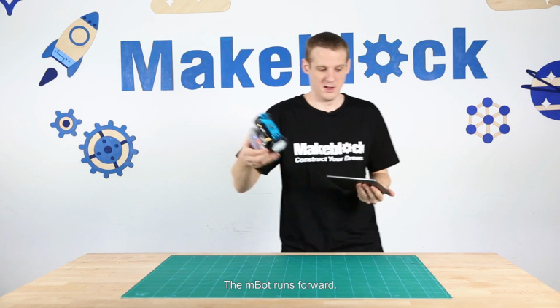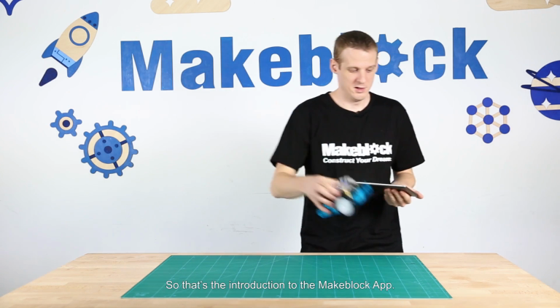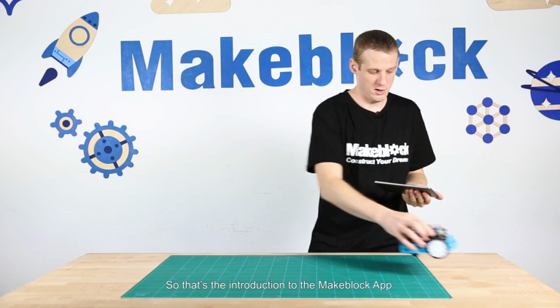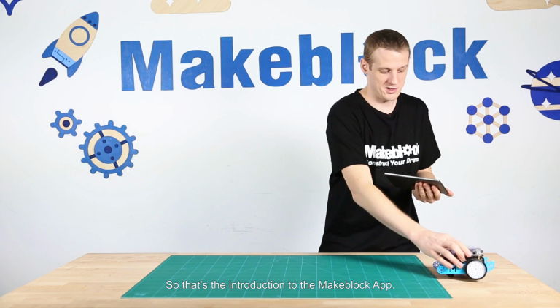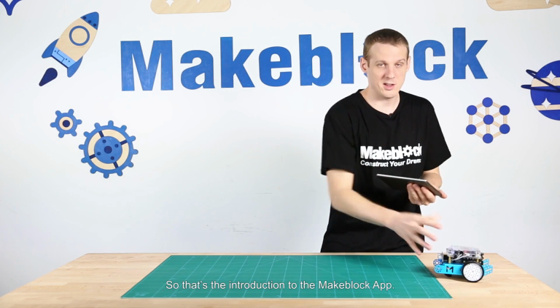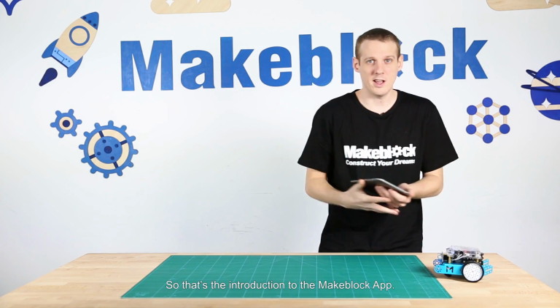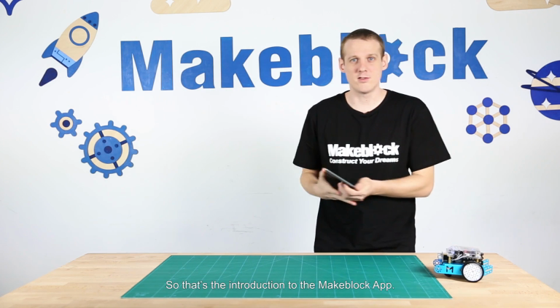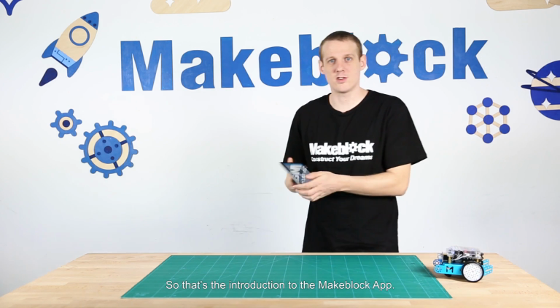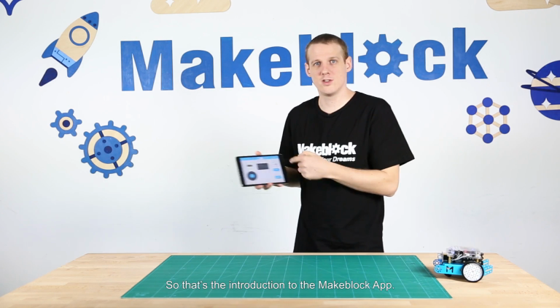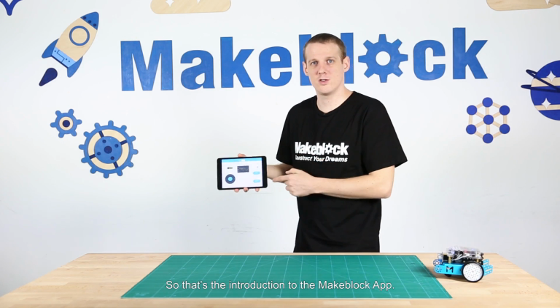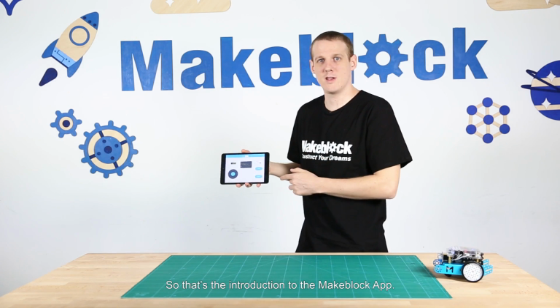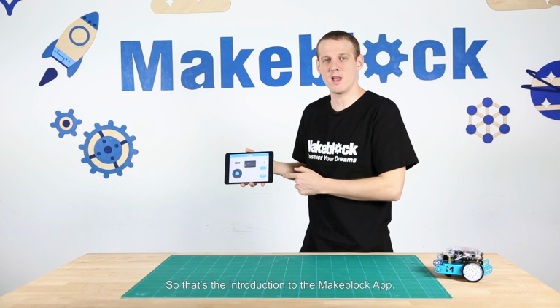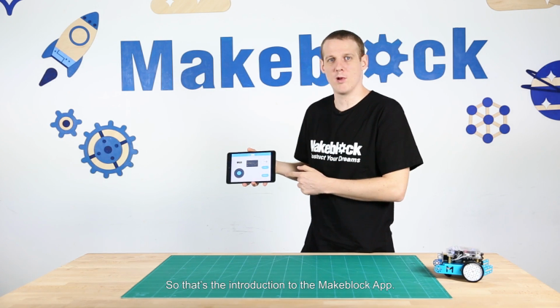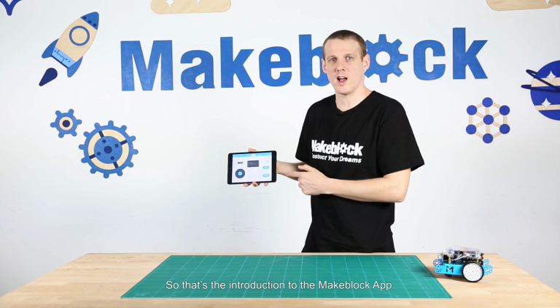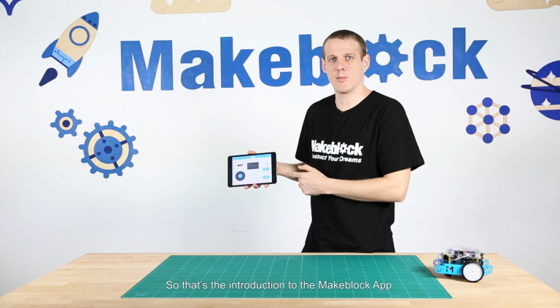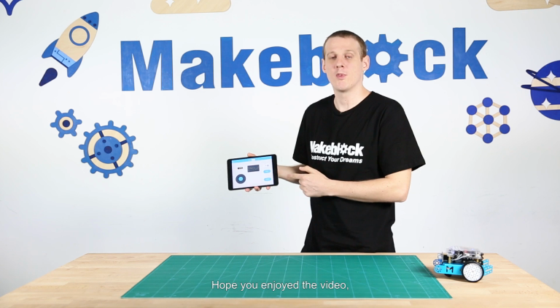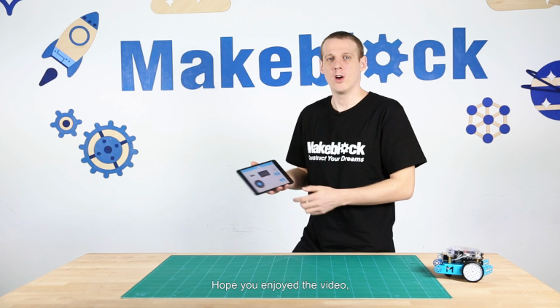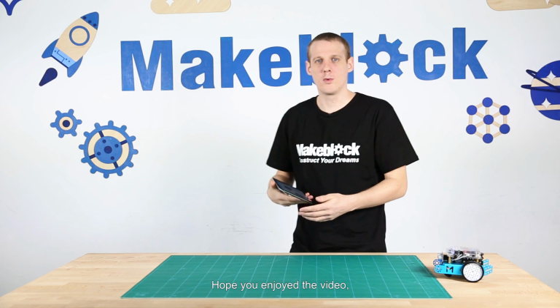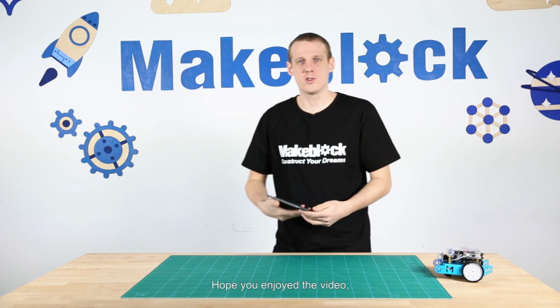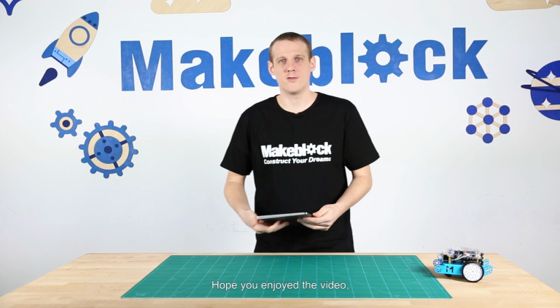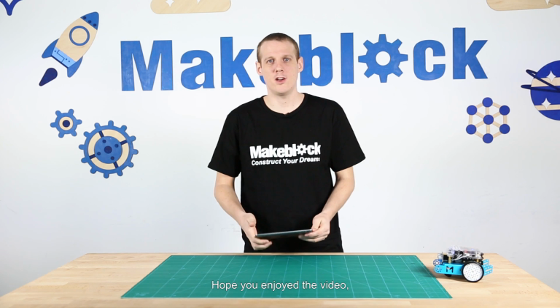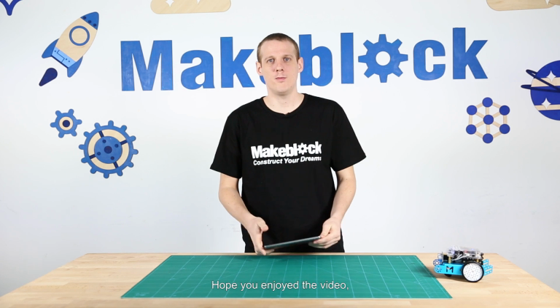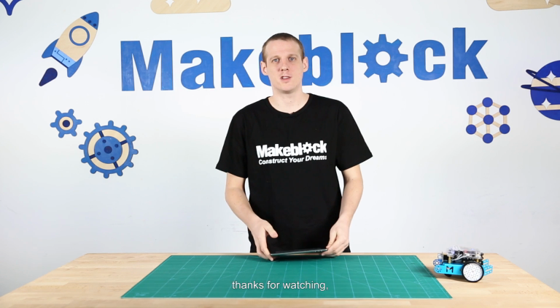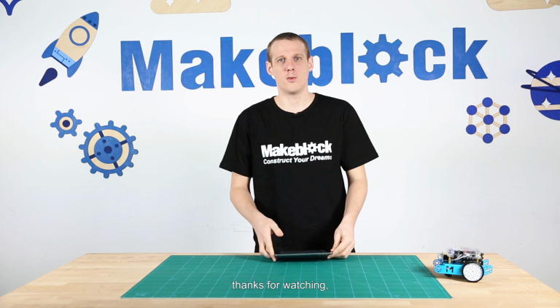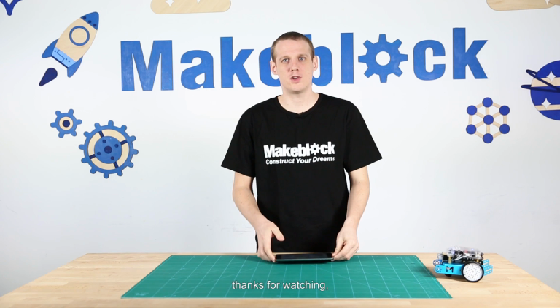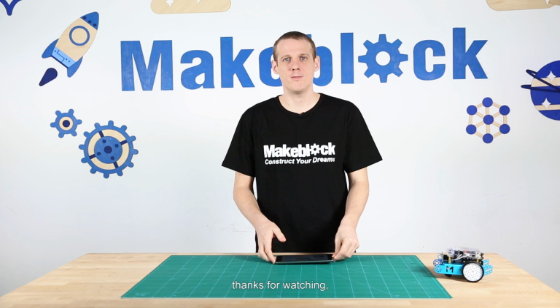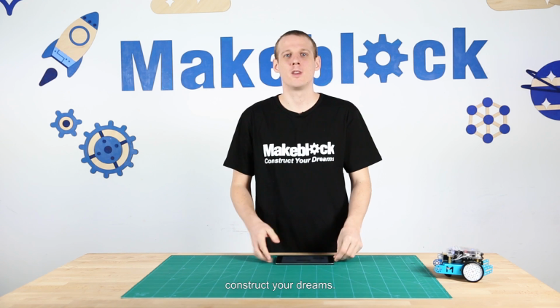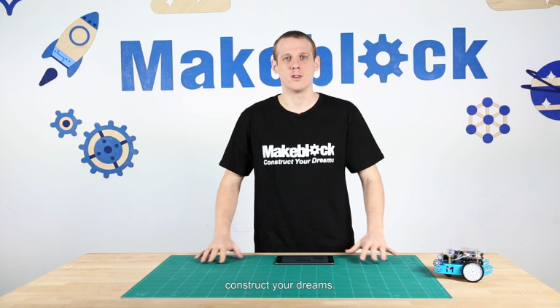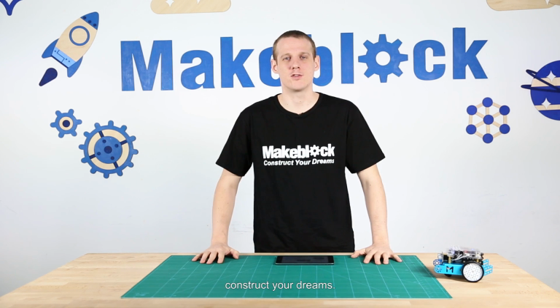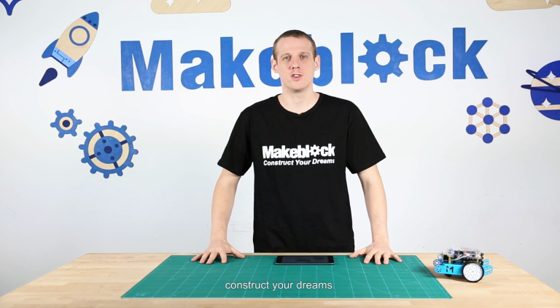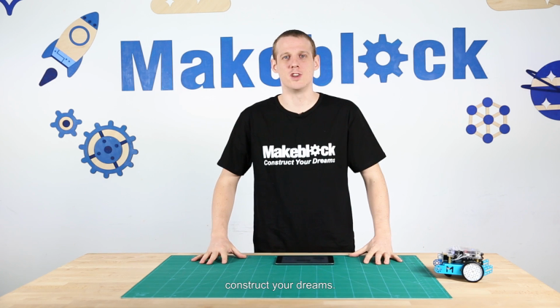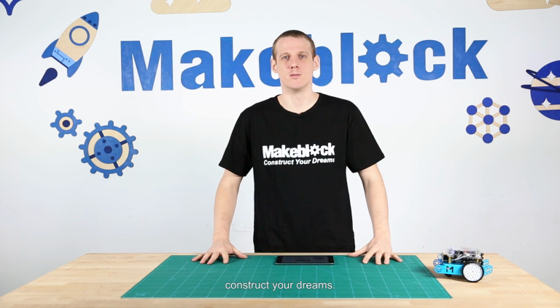So that's the introduction to the MakeBlock app. Hope you enjoyed the video. Thanks for watching. Construct your dreams.